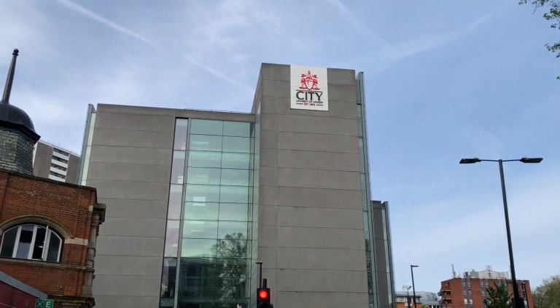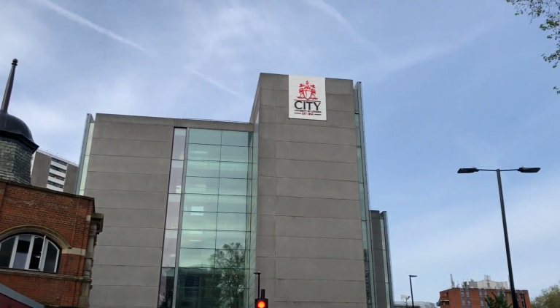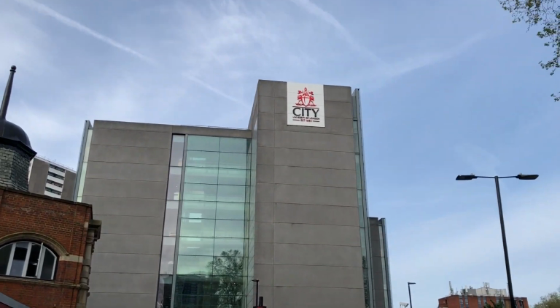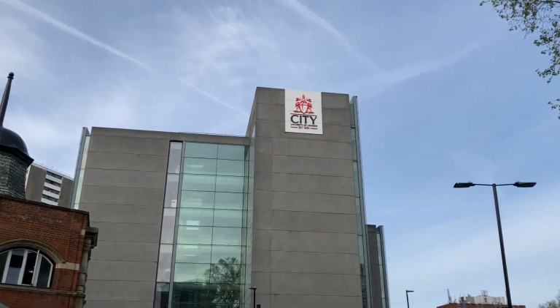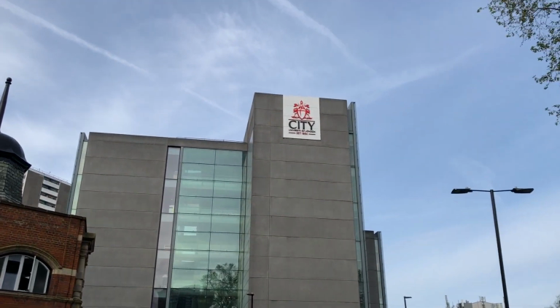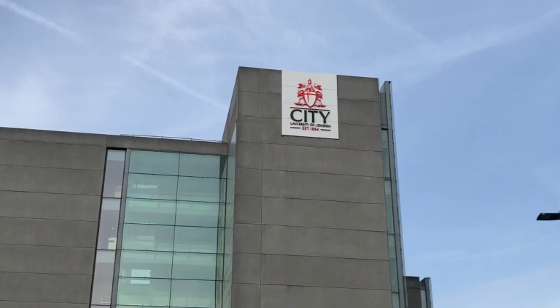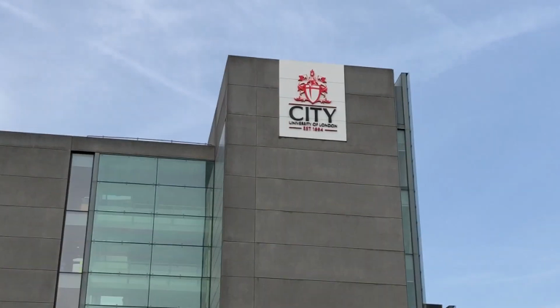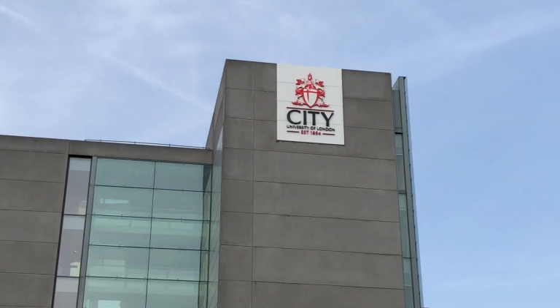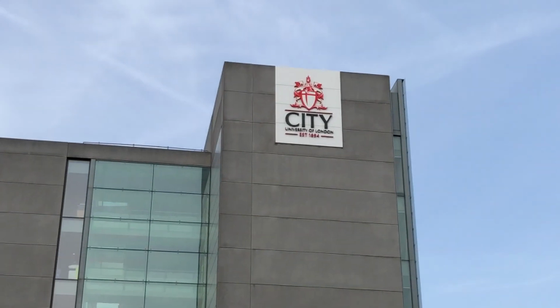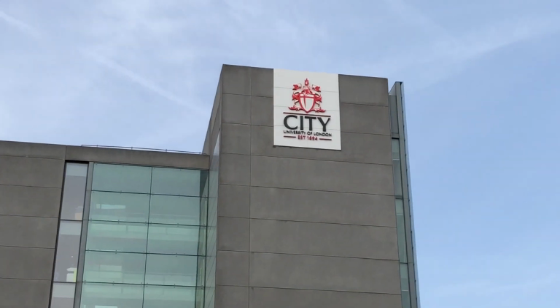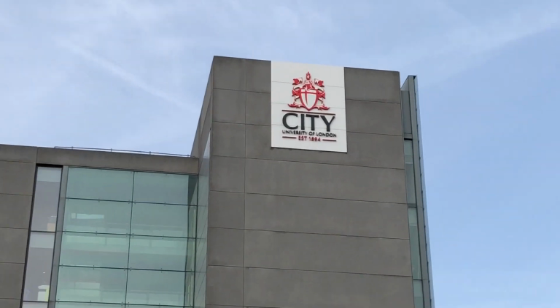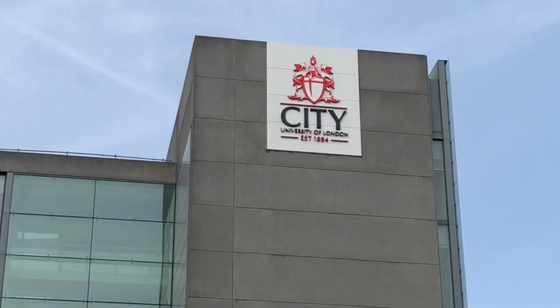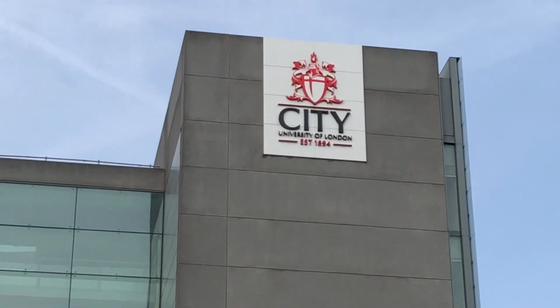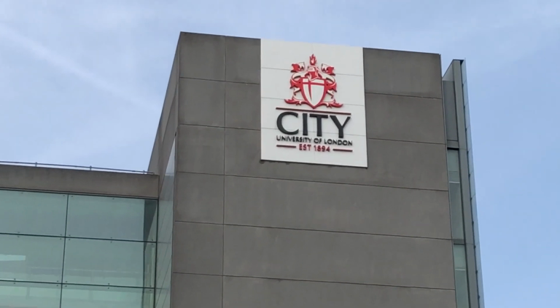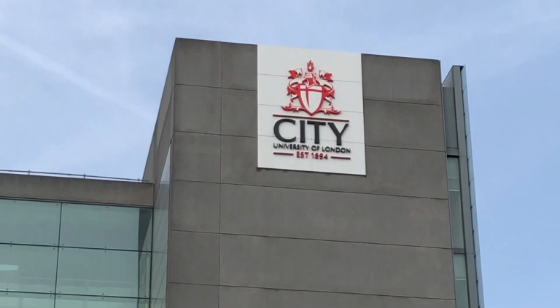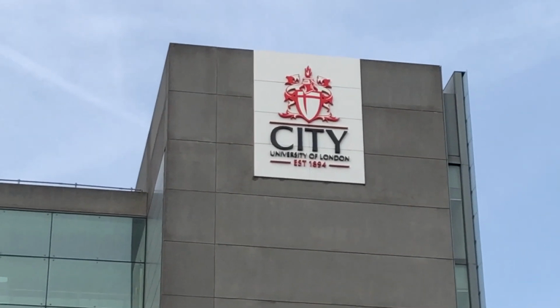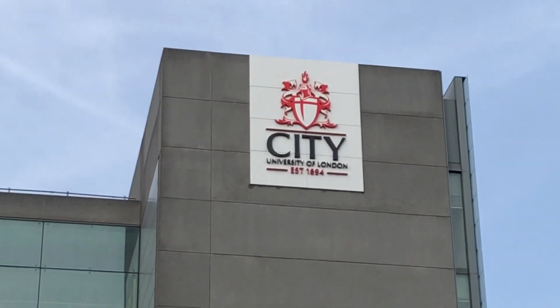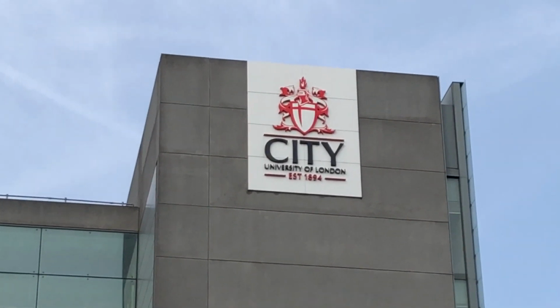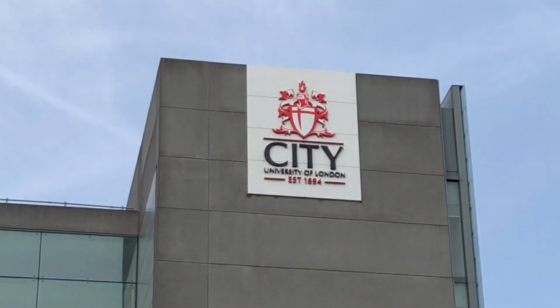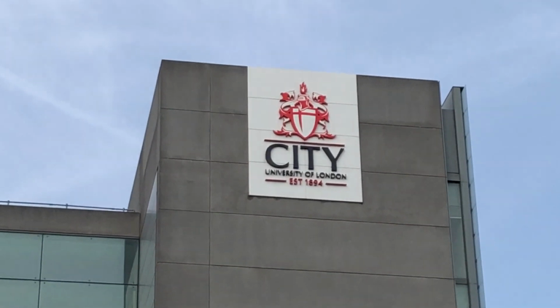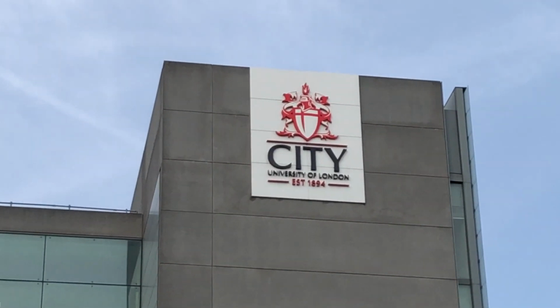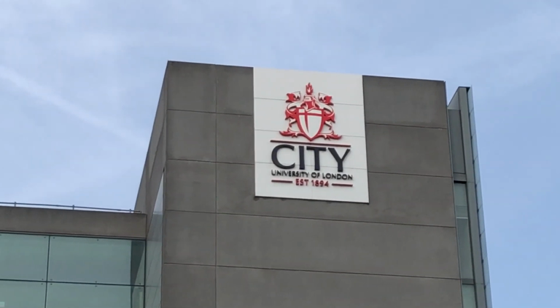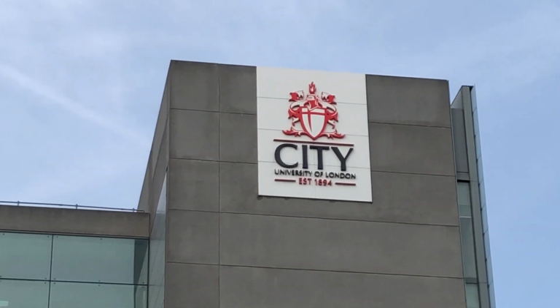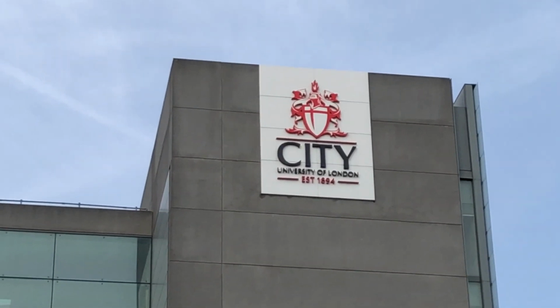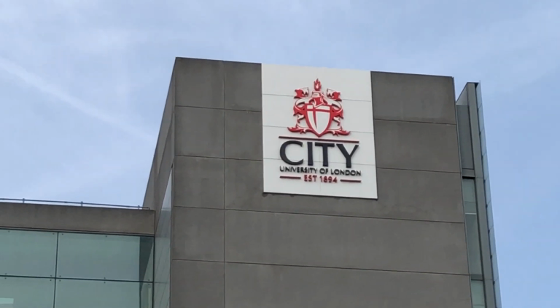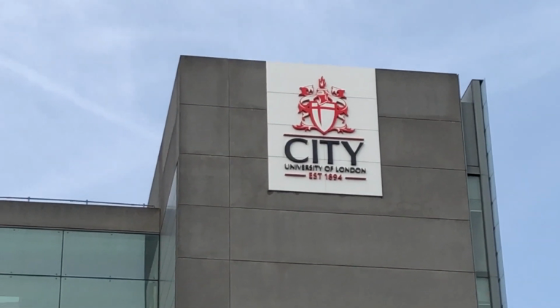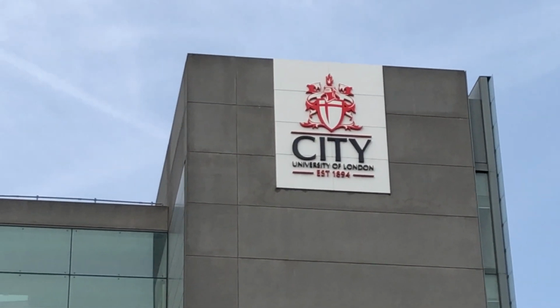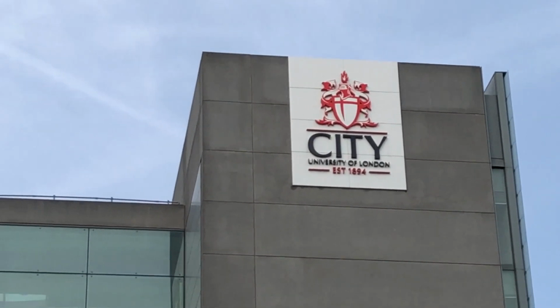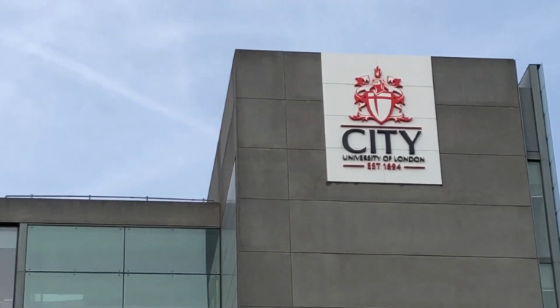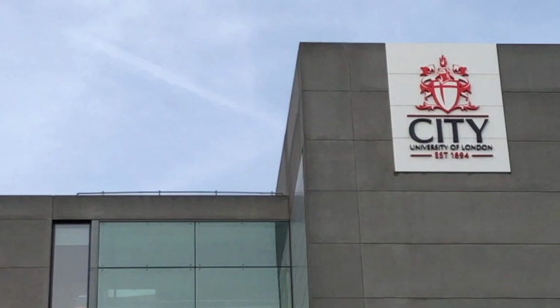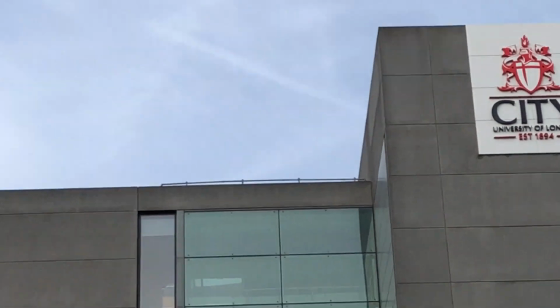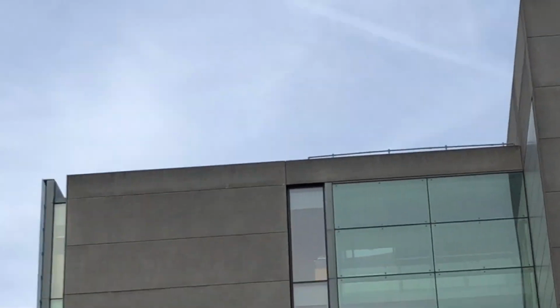This is the building of City University, which is almost 125 years old.